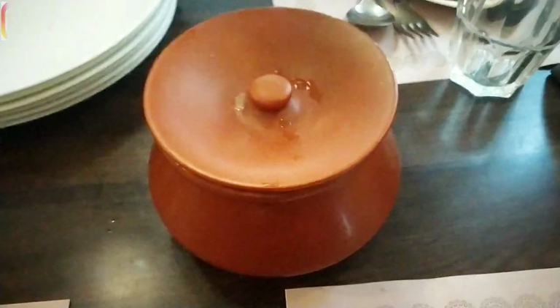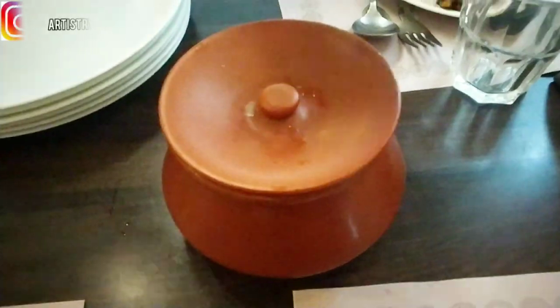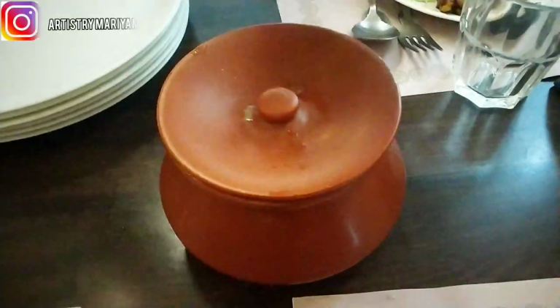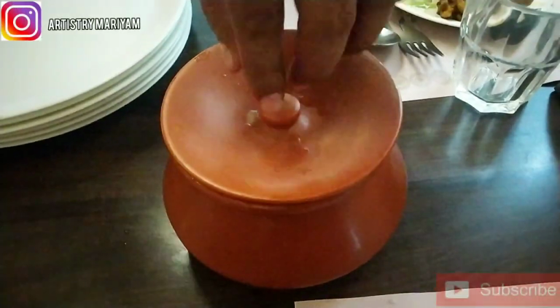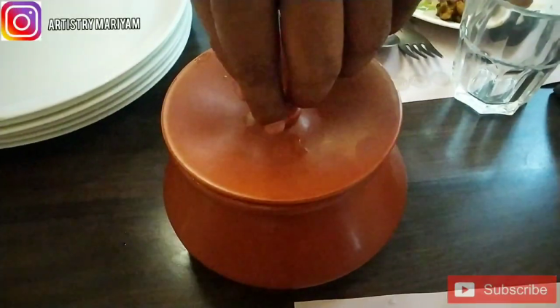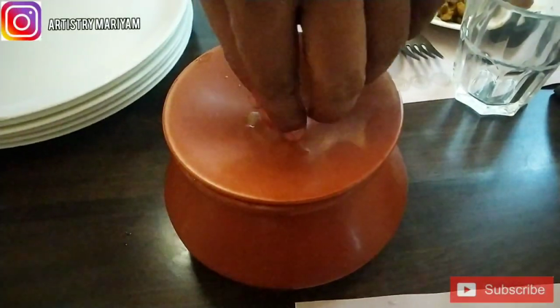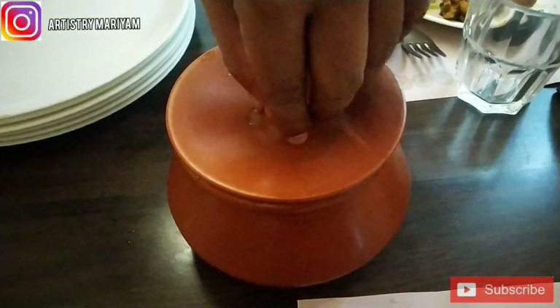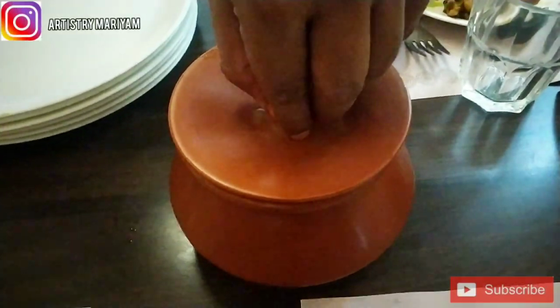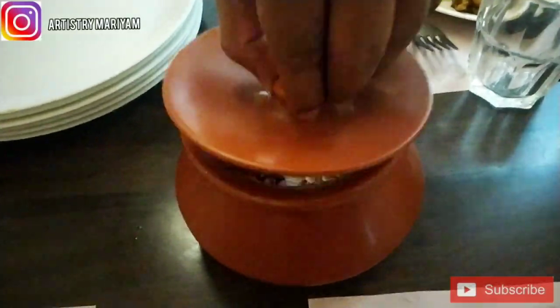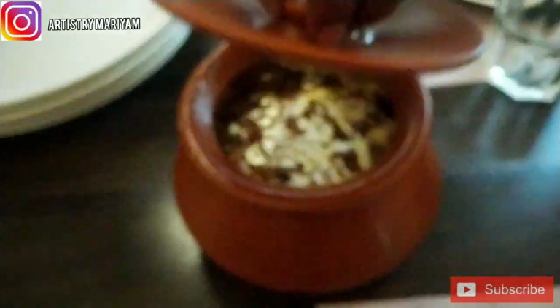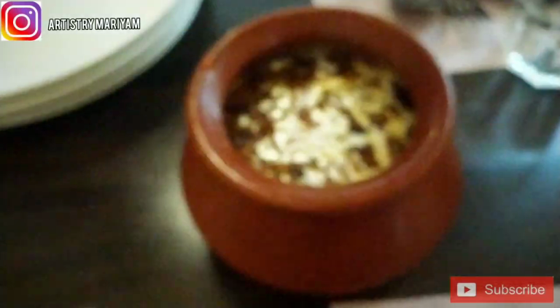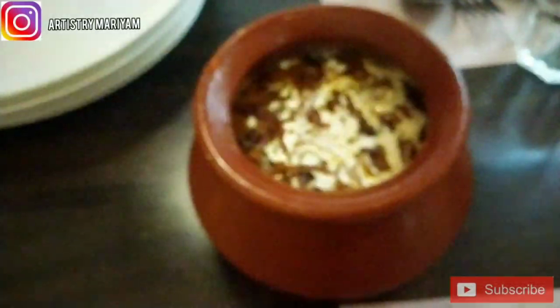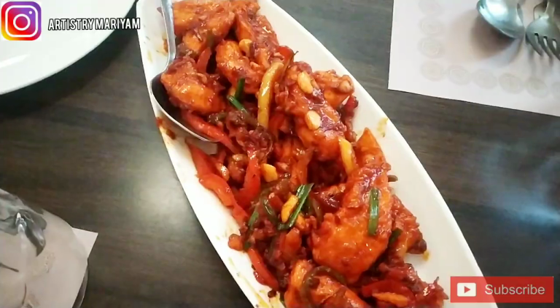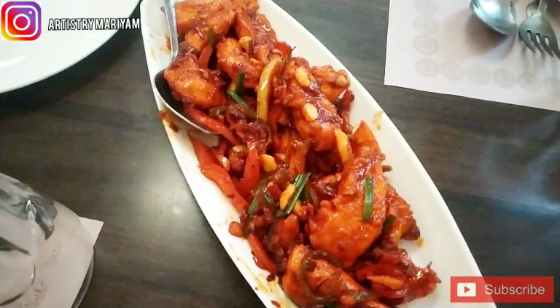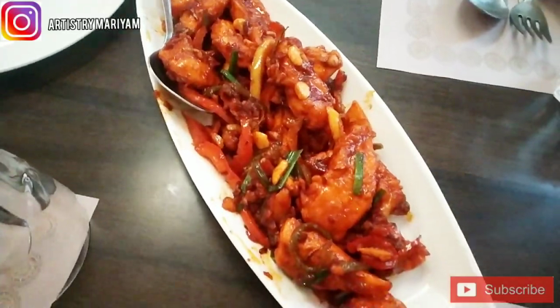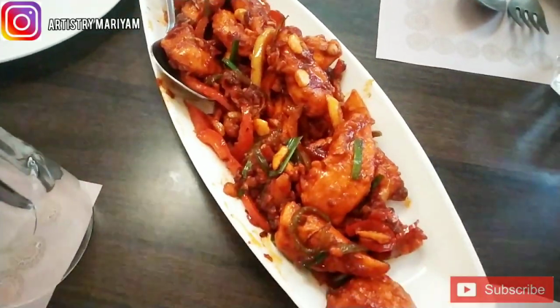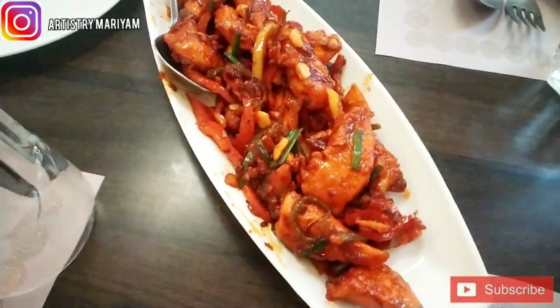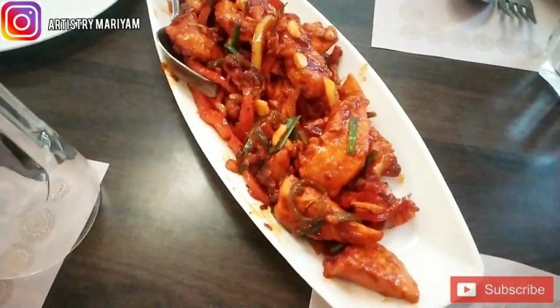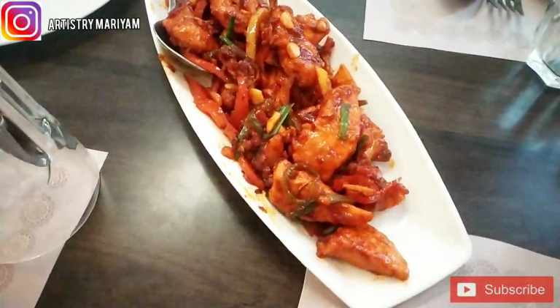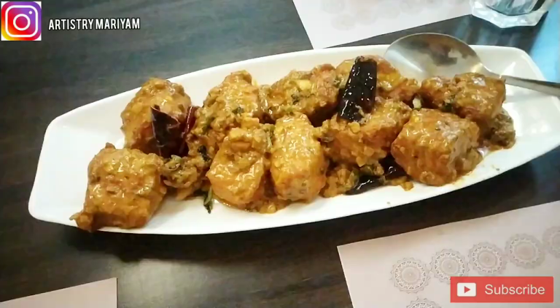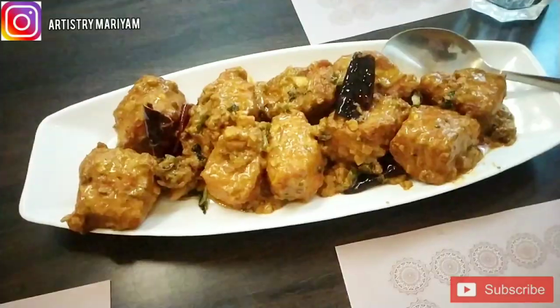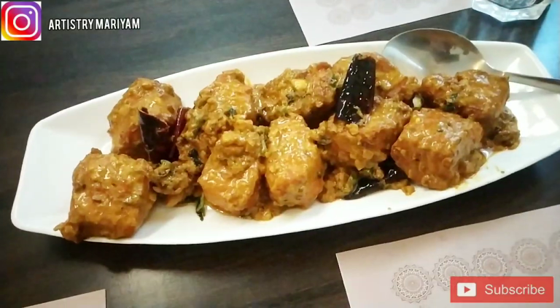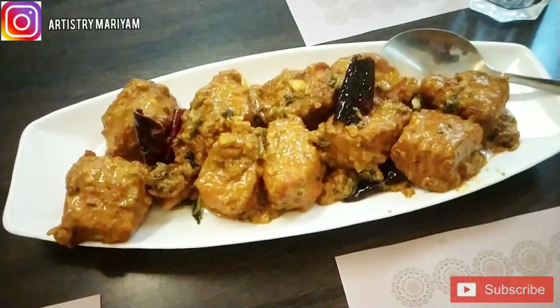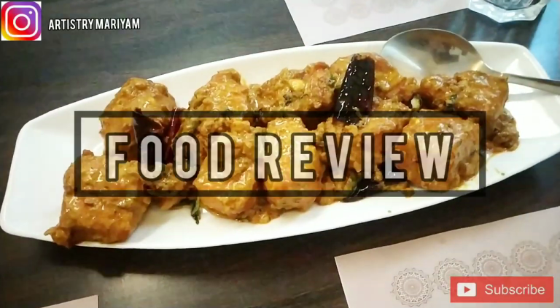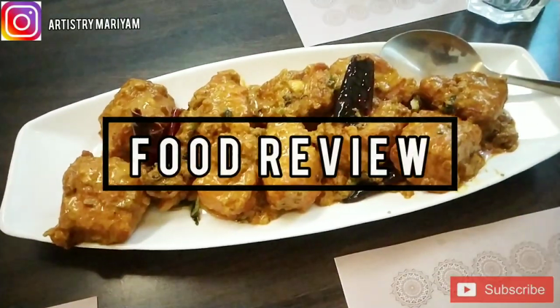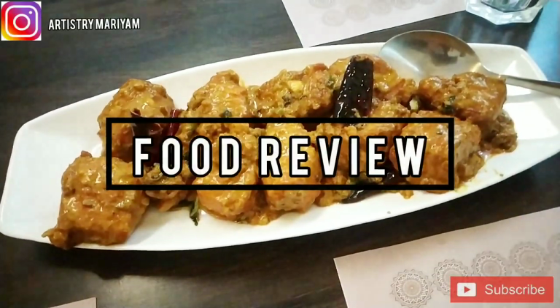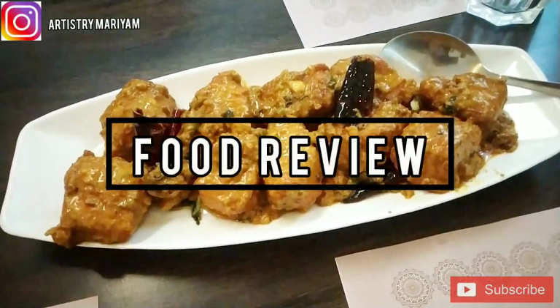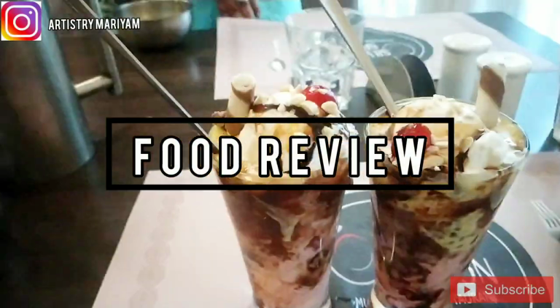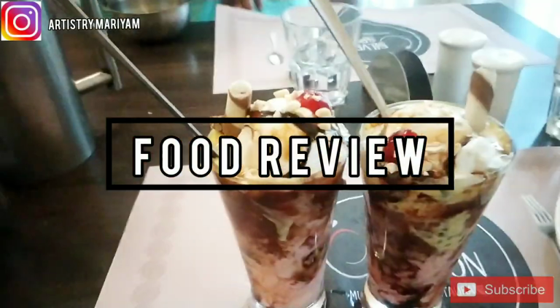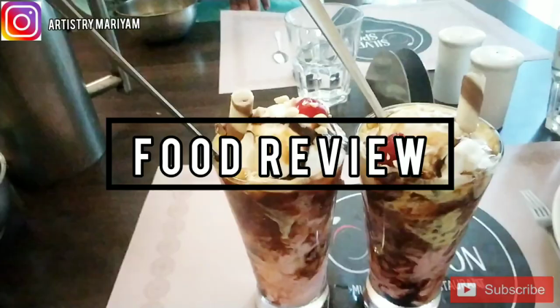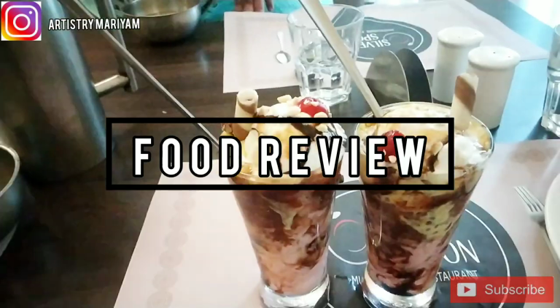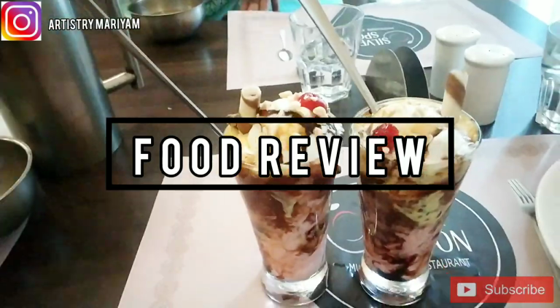Assalamualaikum guys! I am back with a new video and I am going to review a multi-cuisine restaurant for a food review.